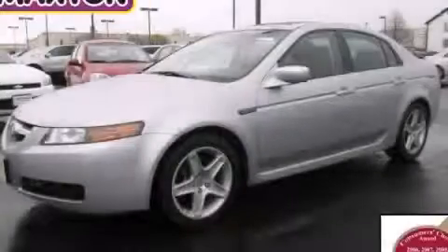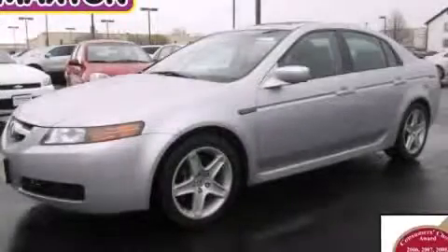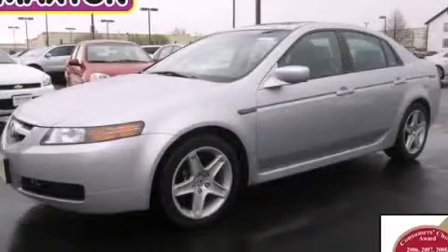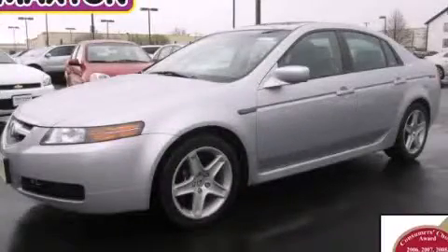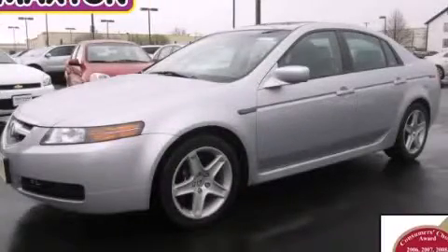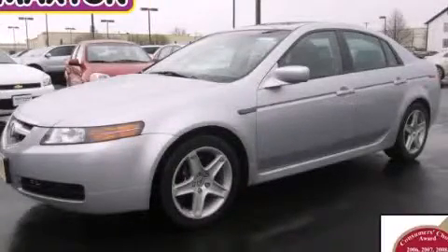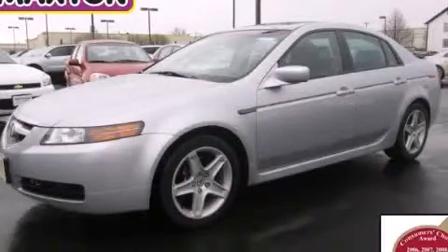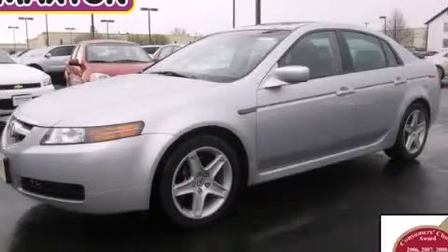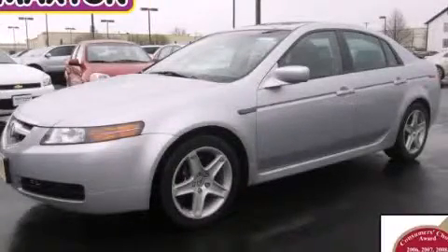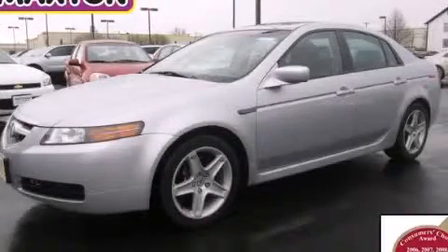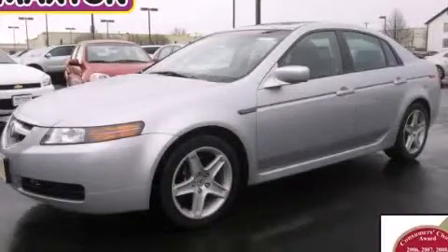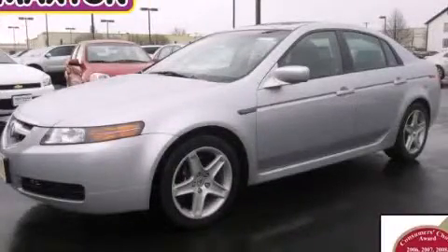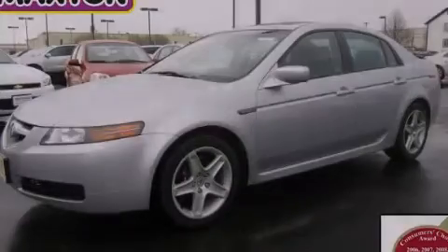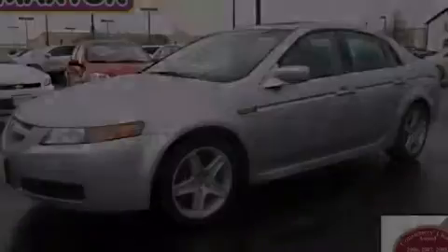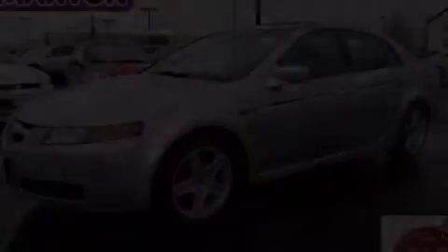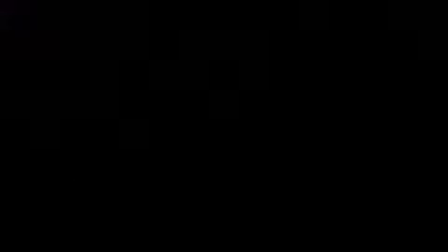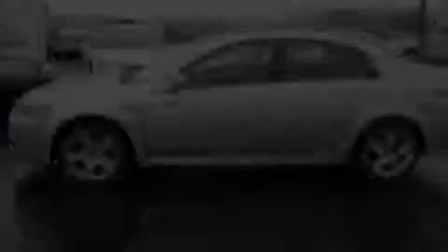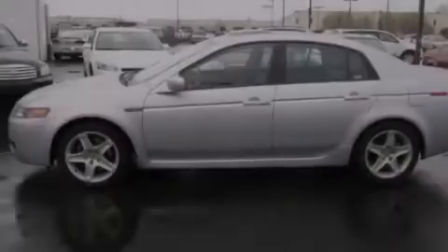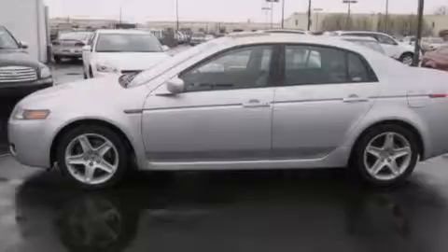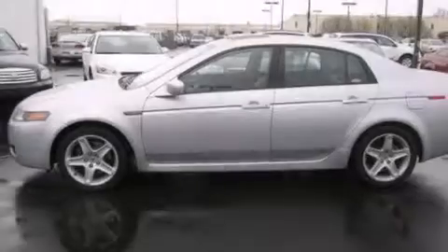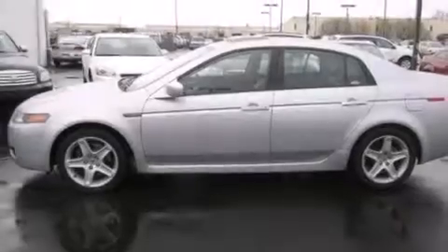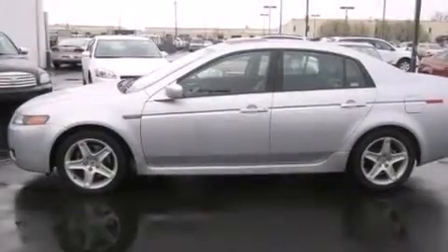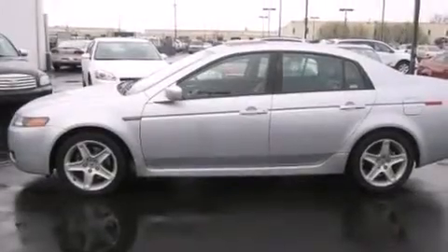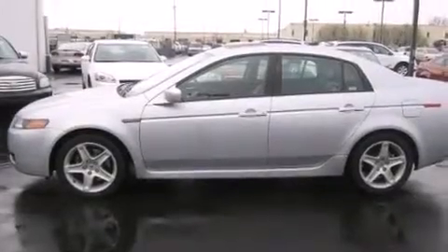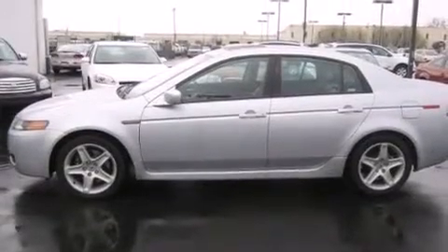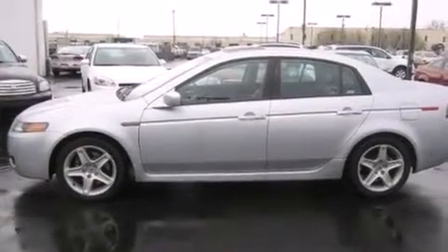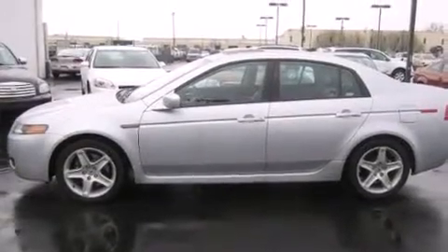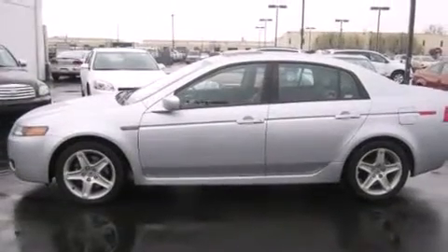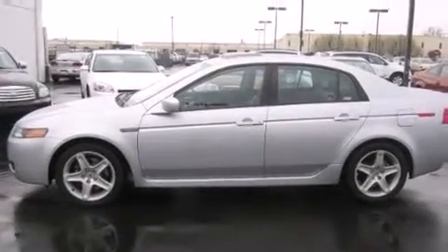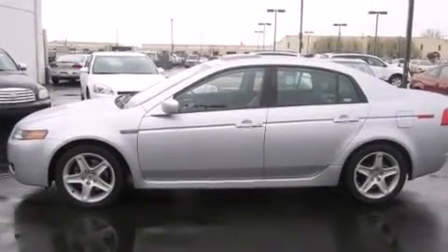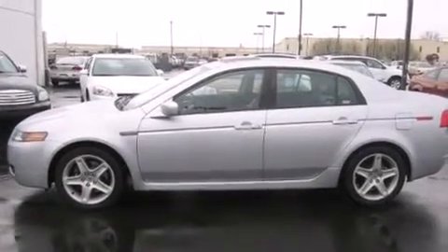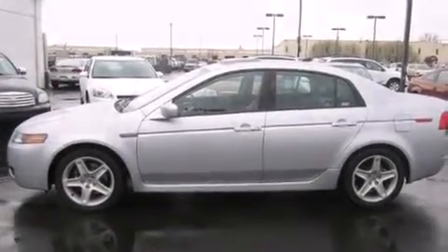This is a 2005 Acura TL. It features a 3.2-liter six-cylinder engine and a manual transmission.